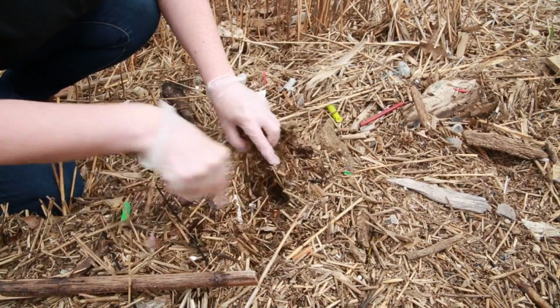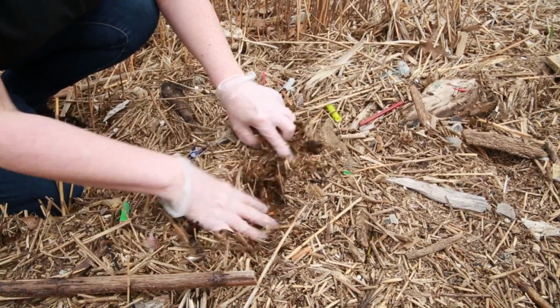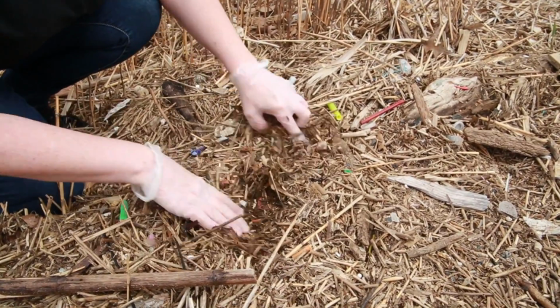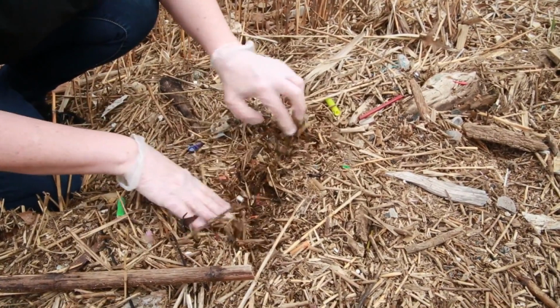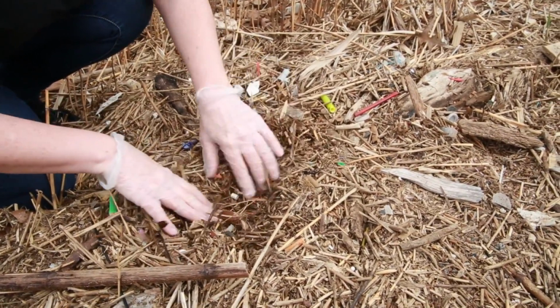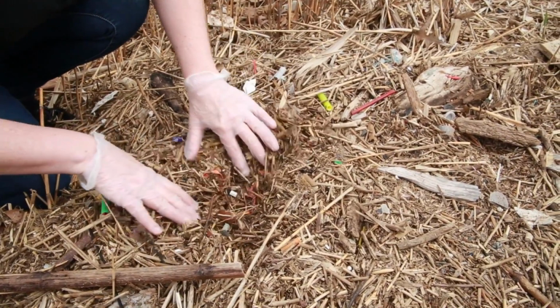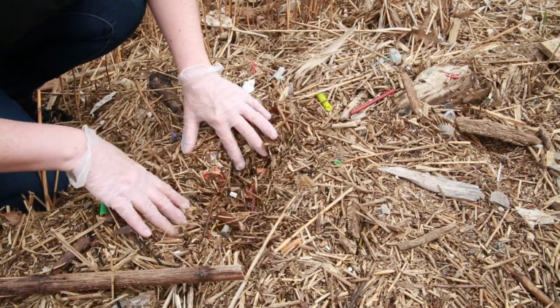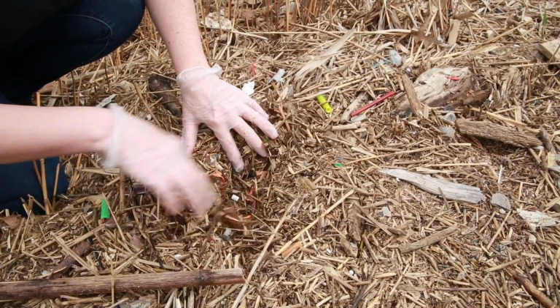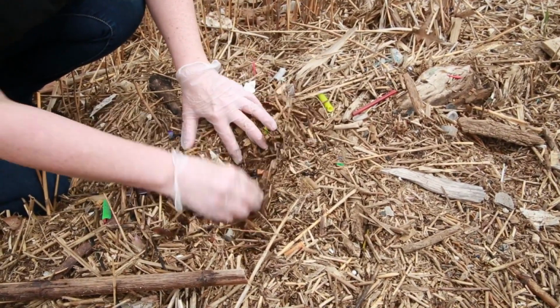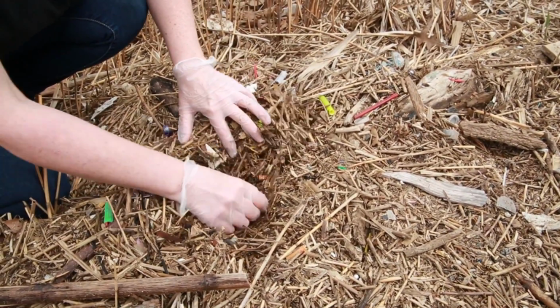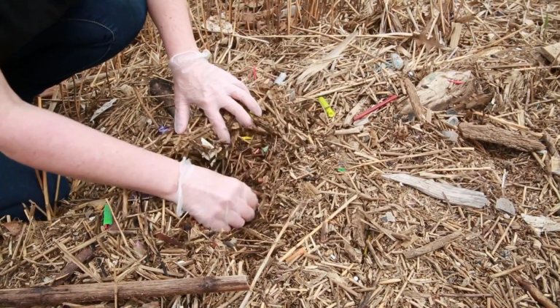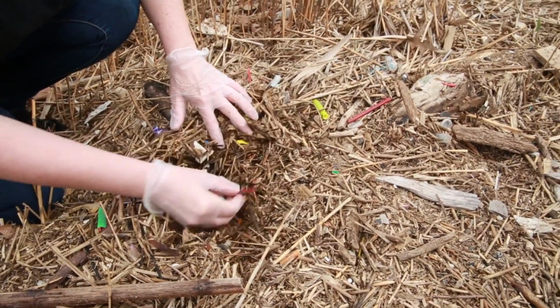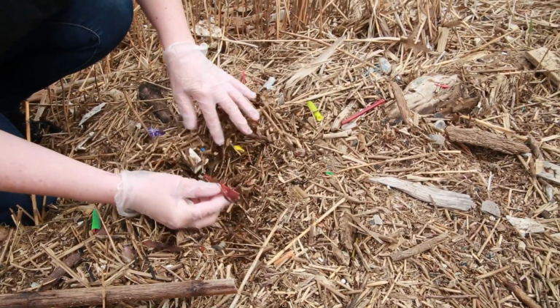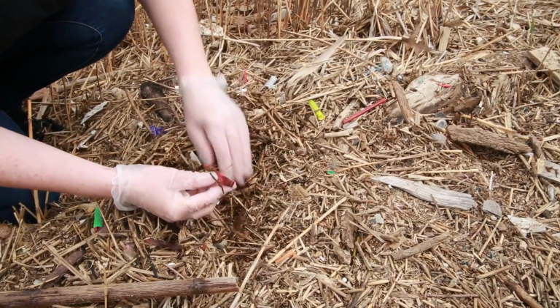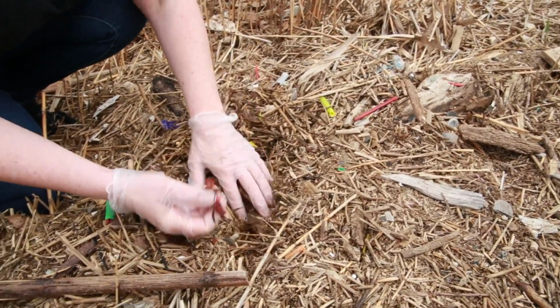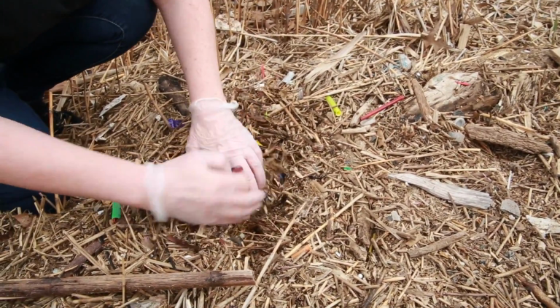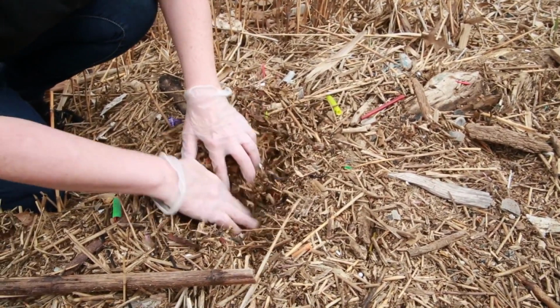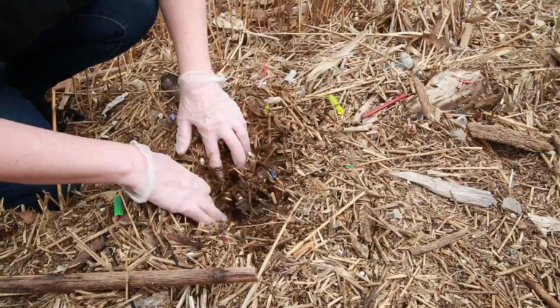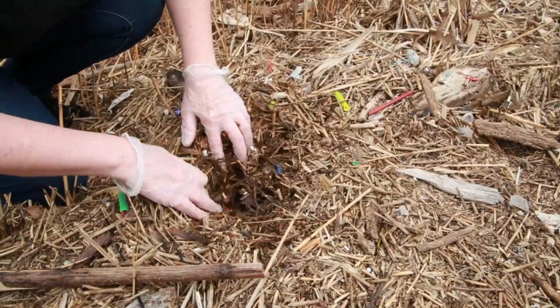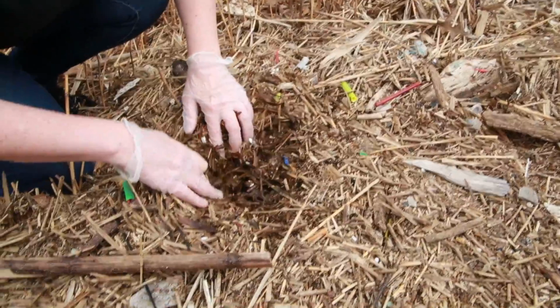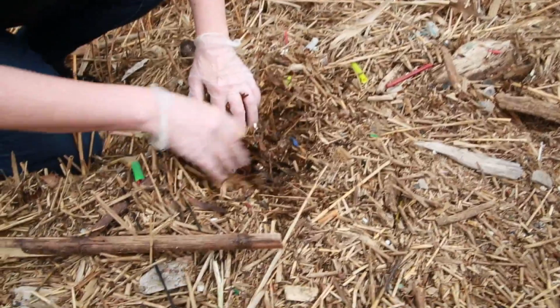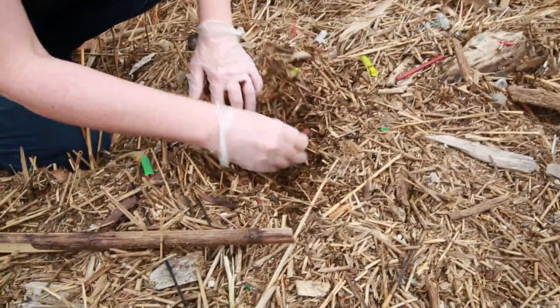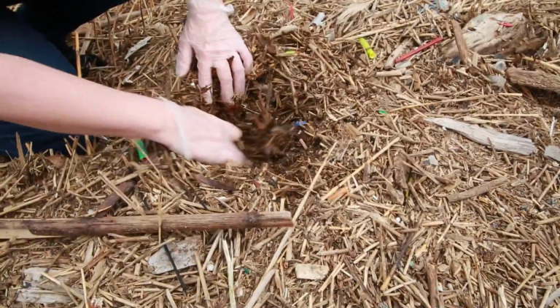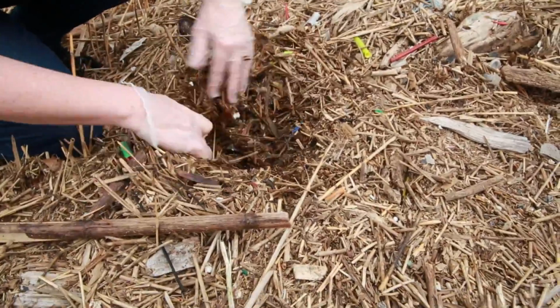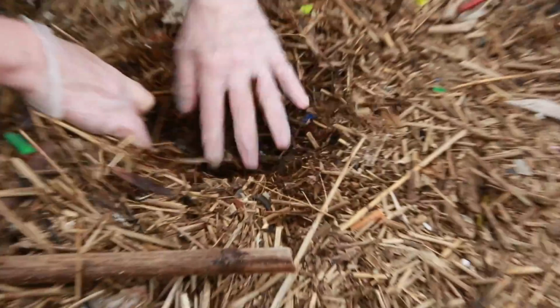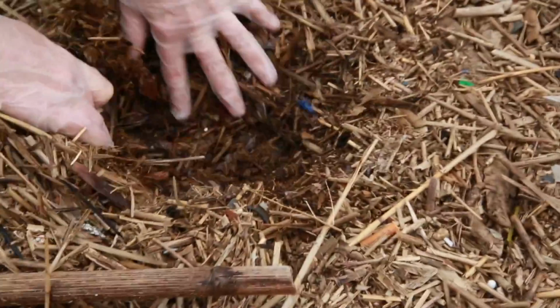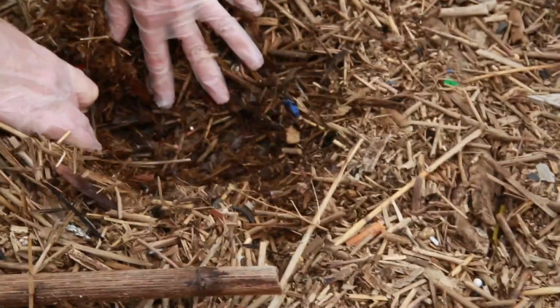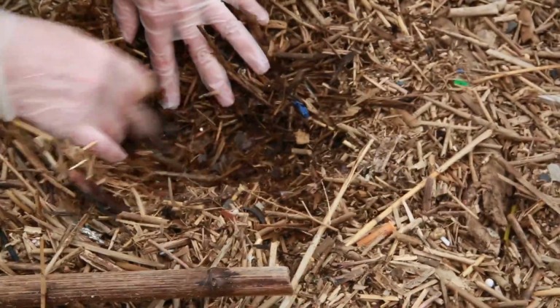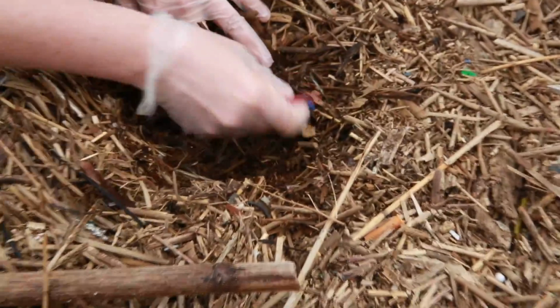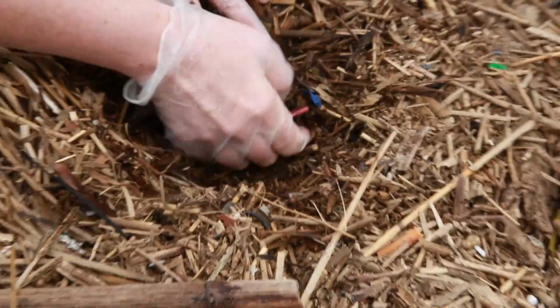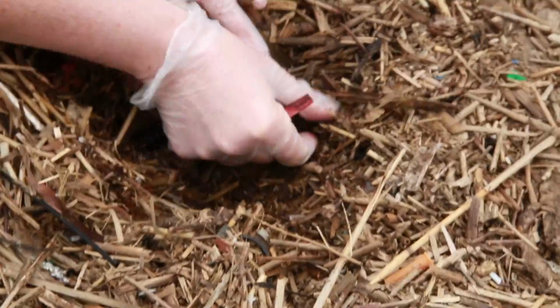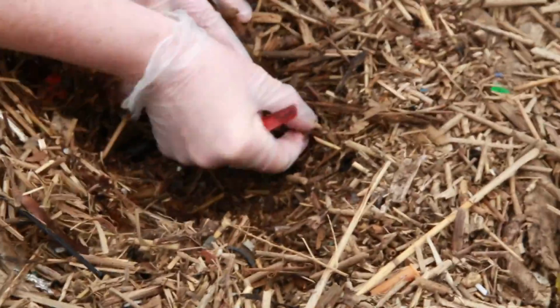Like I said, it's just a mulch going way down. You just find plastic, more and more plastic.